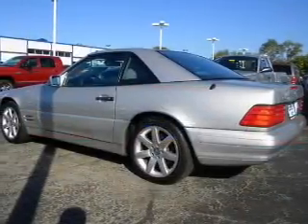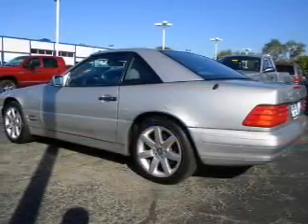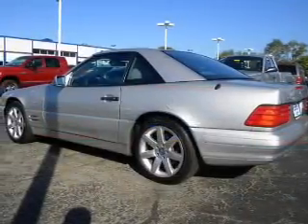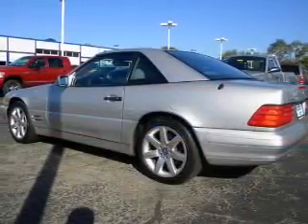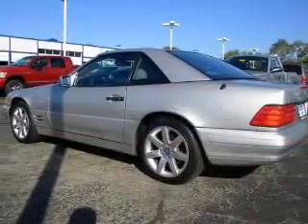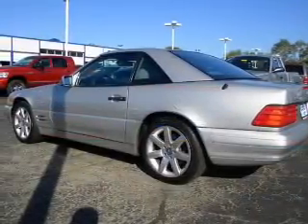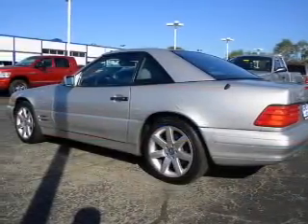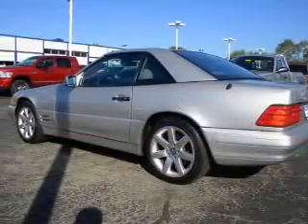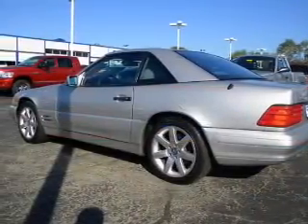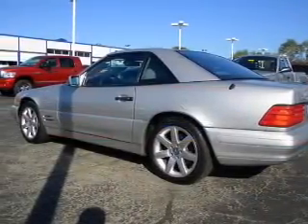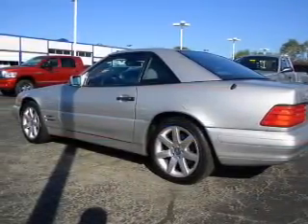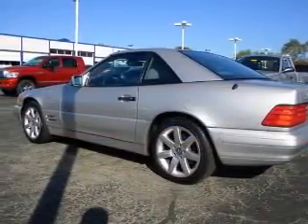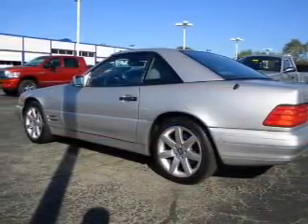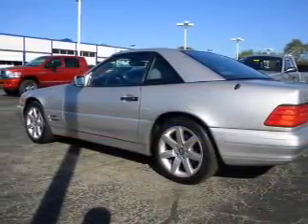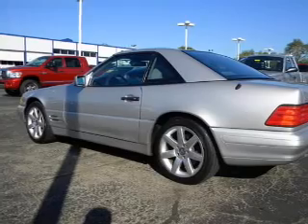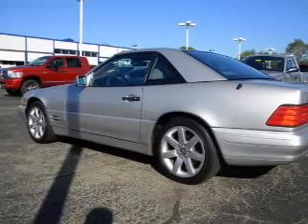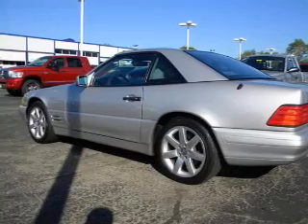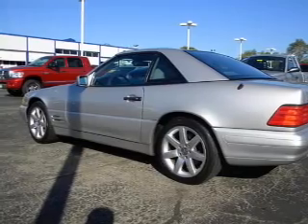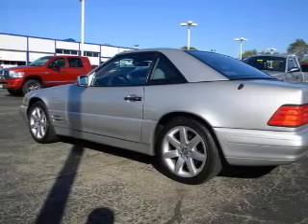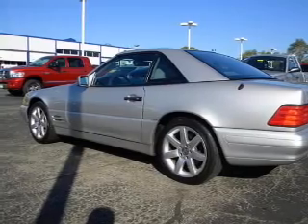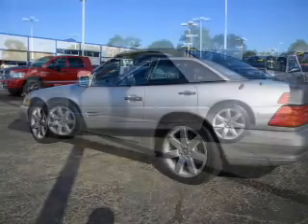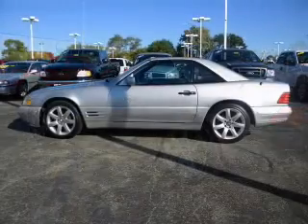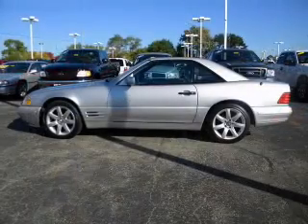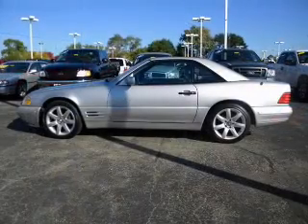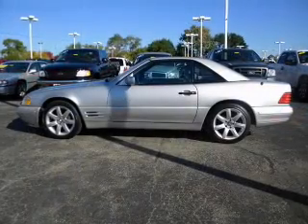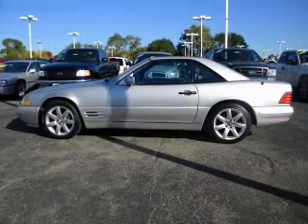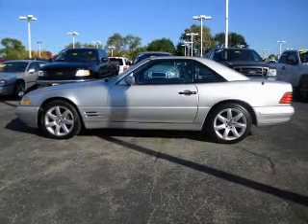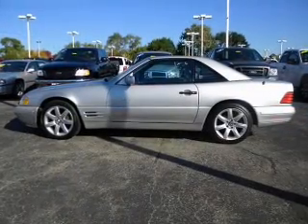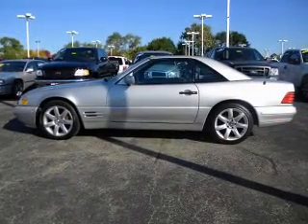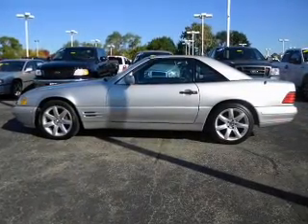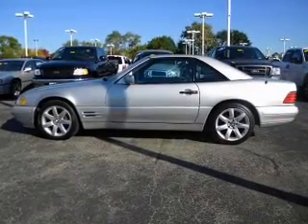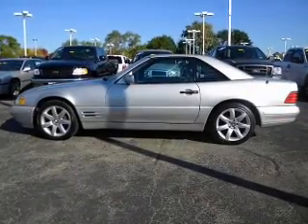Power windows. Power steering. Cruise control. Power mirrors. An alarm system. An AM-FM stereo.